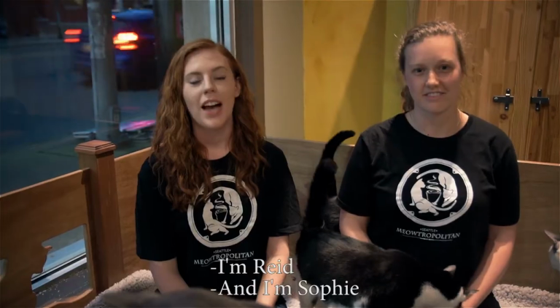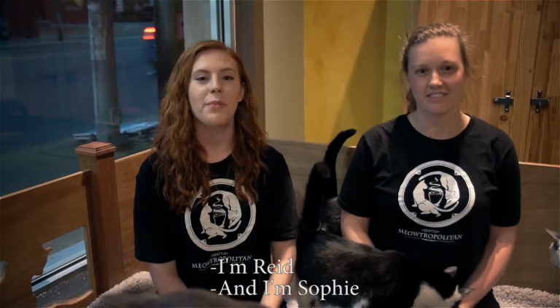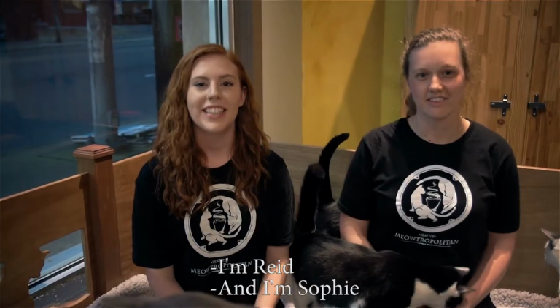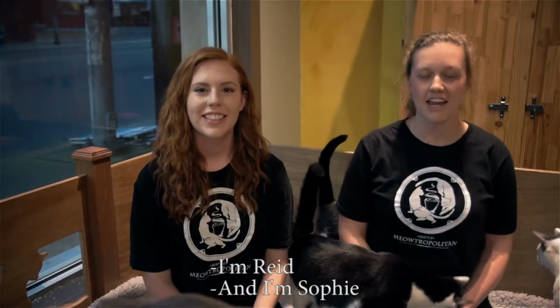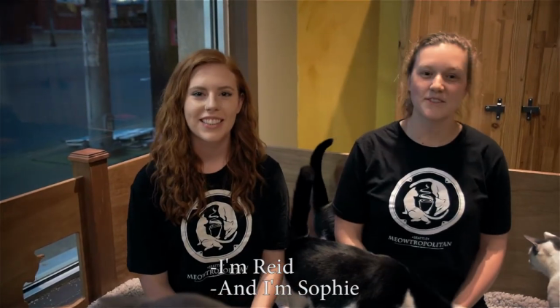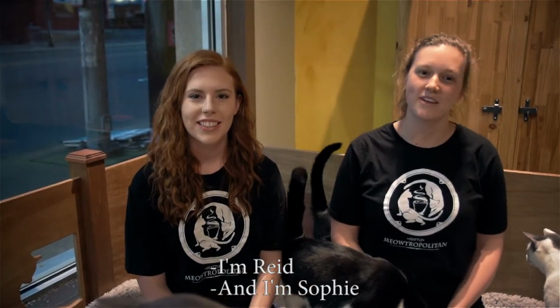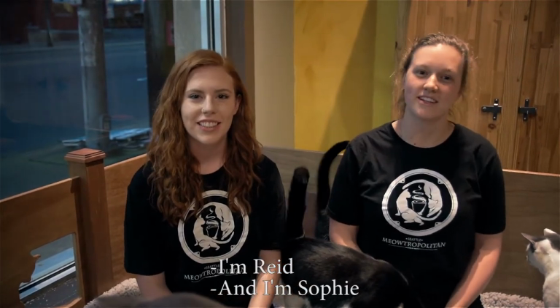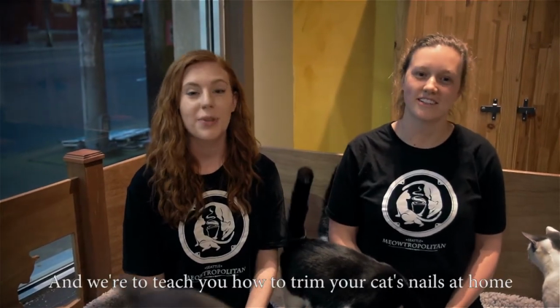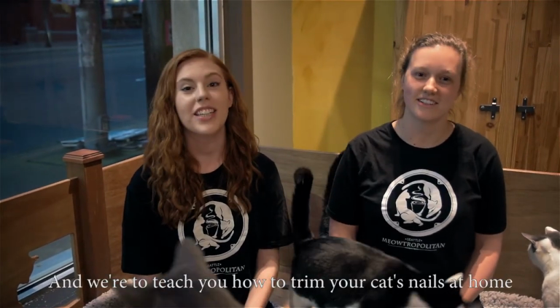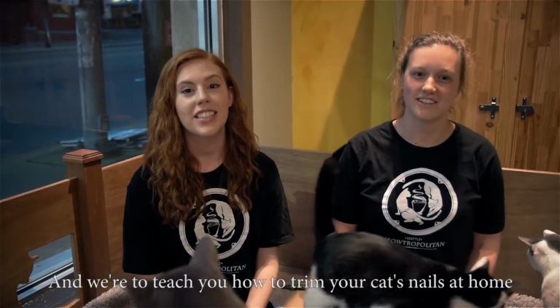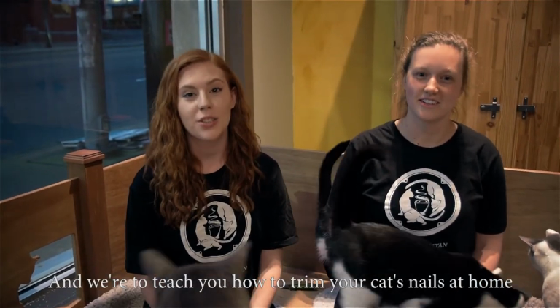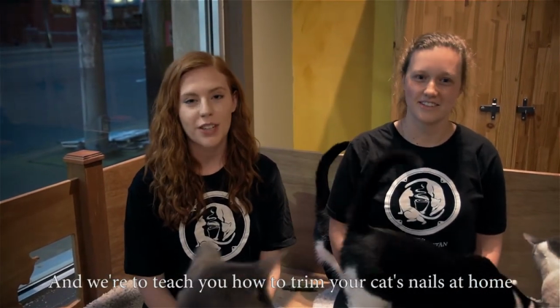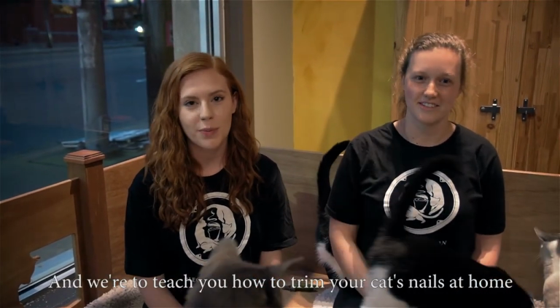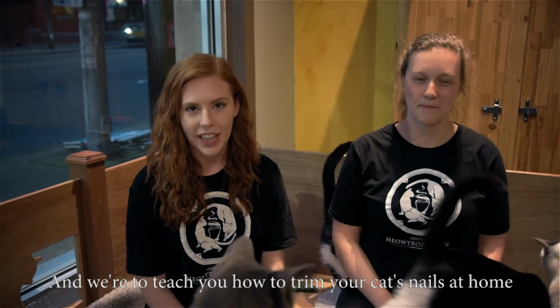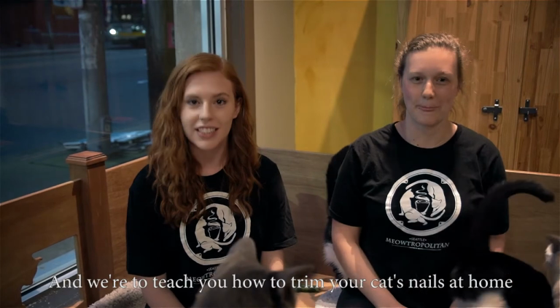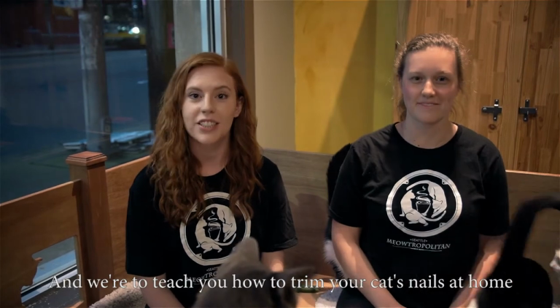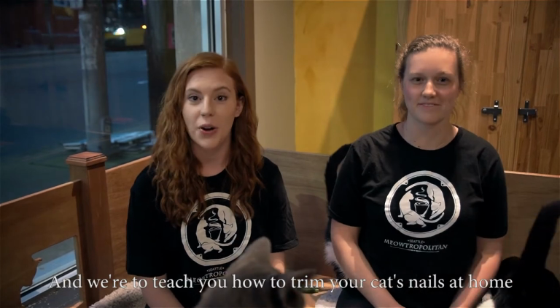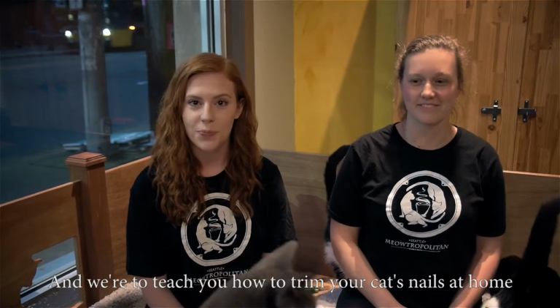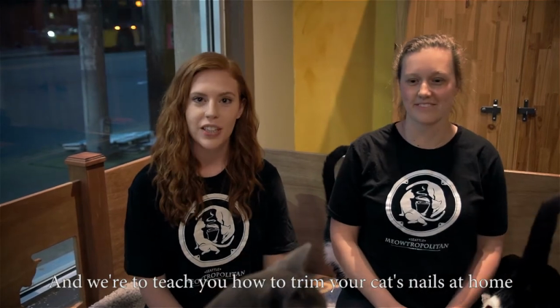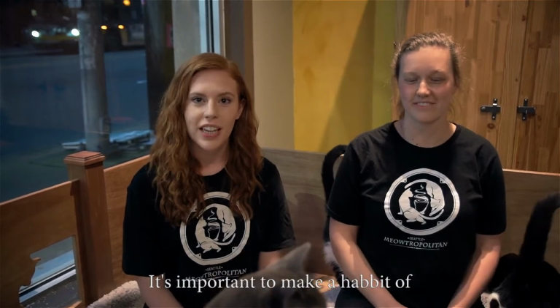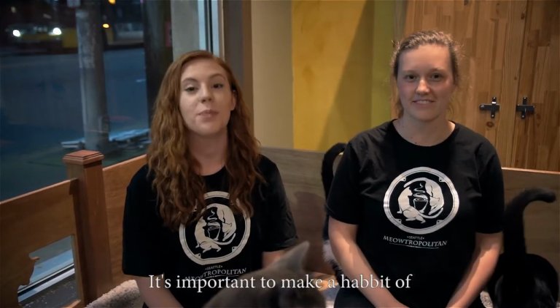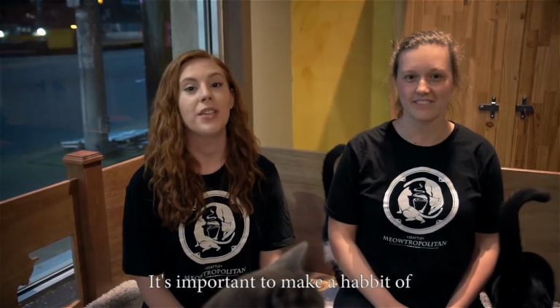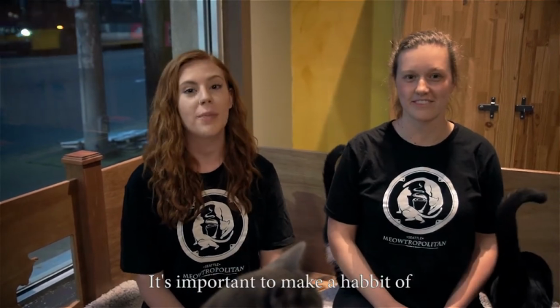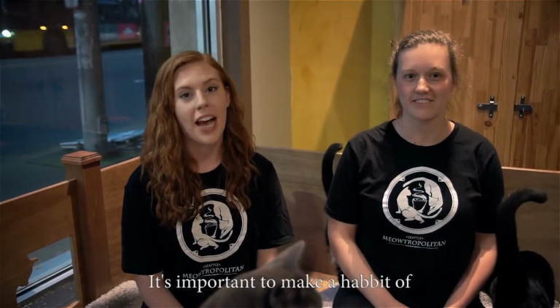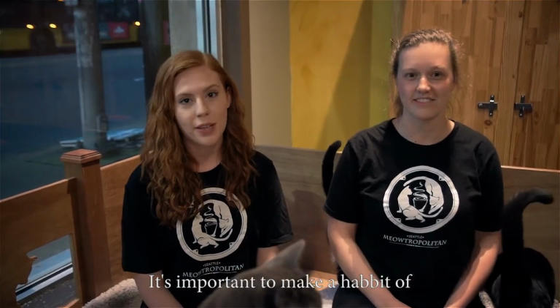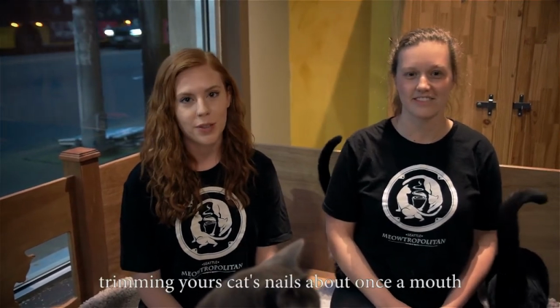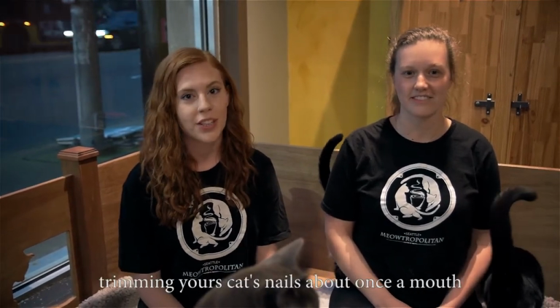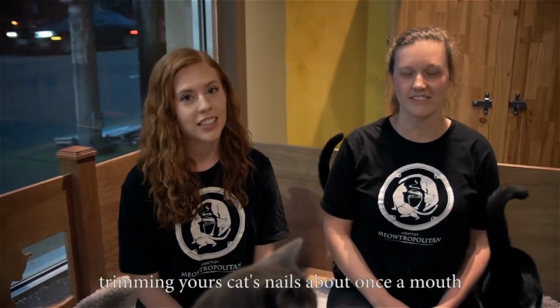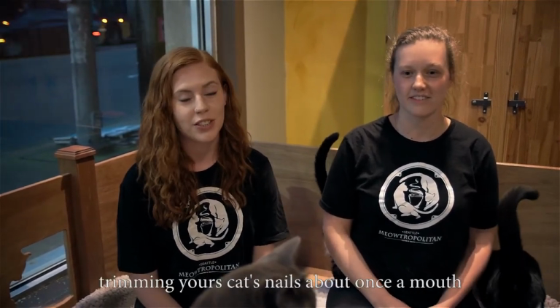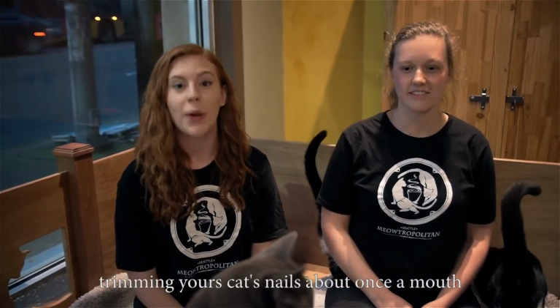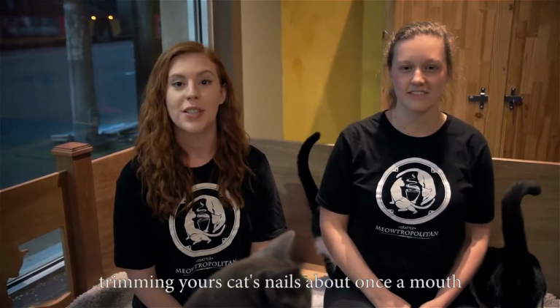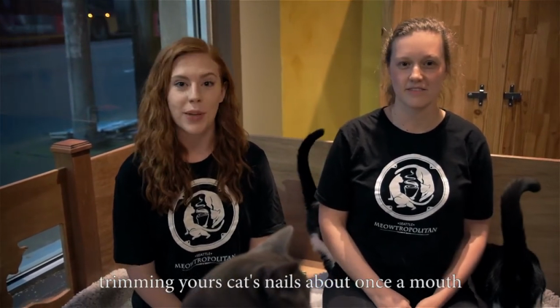I'm Reid and I'm Sophie and we're here to teach you how to trim your cat's nails at home. It's important to make a habit of trimming your cat's nails about once a month.